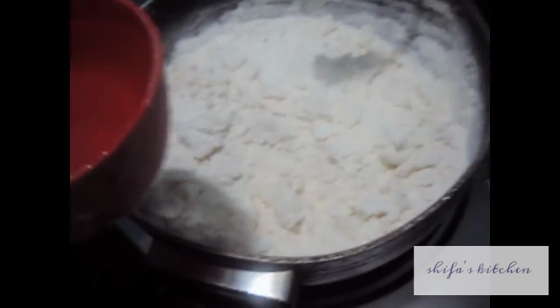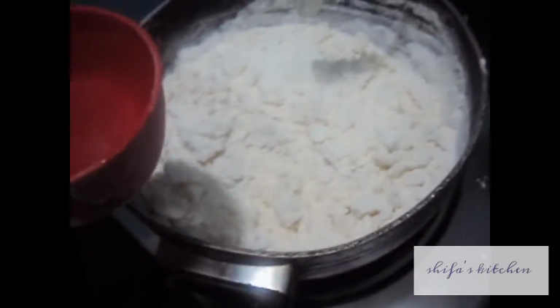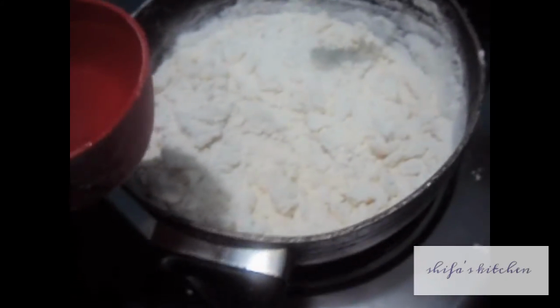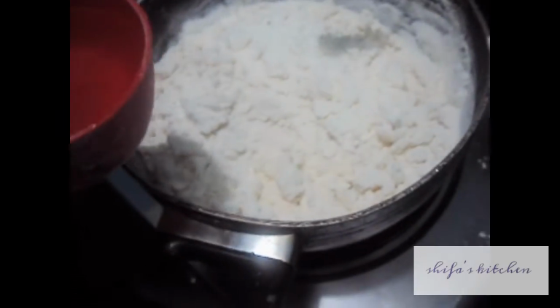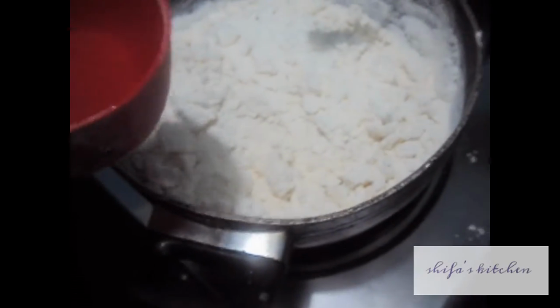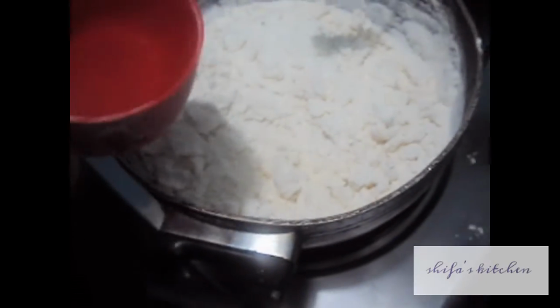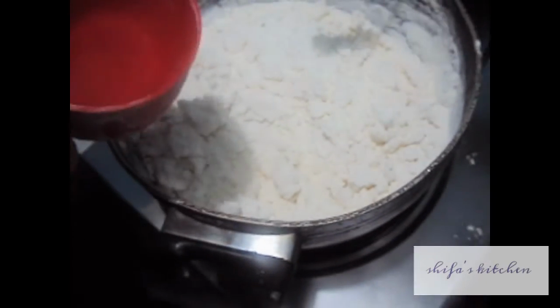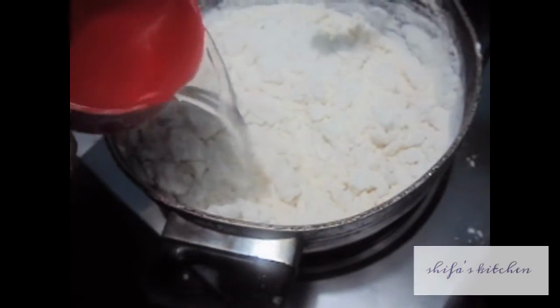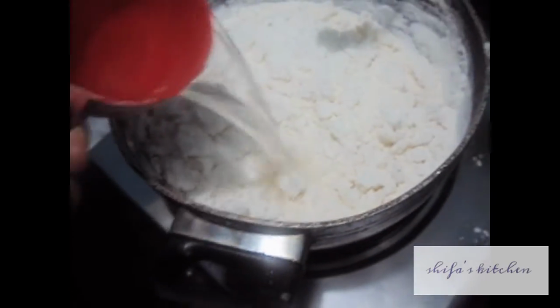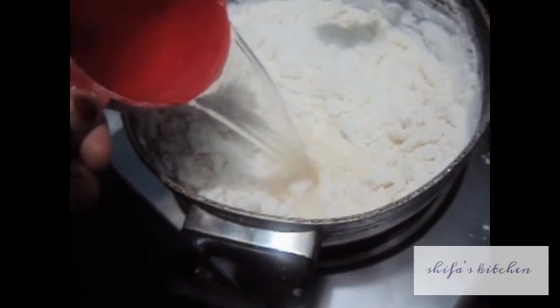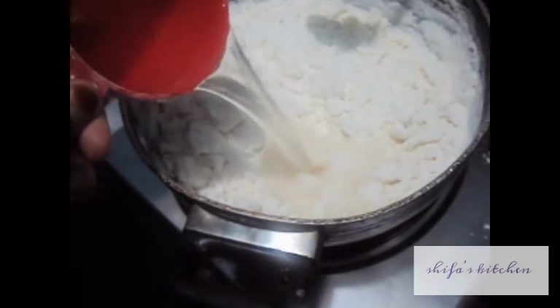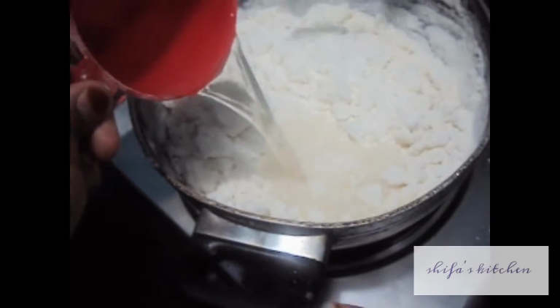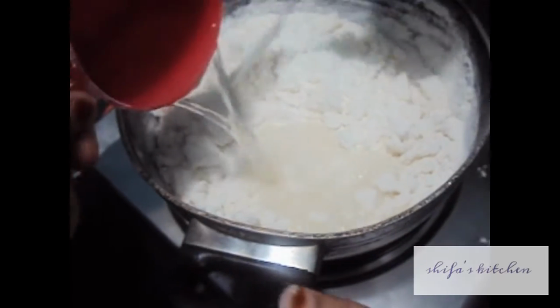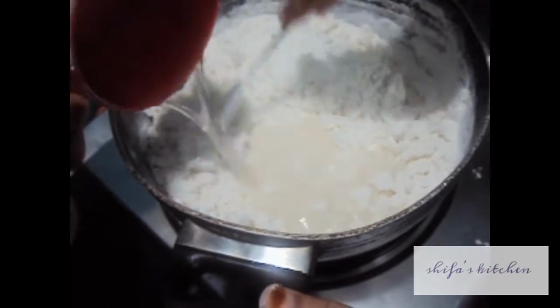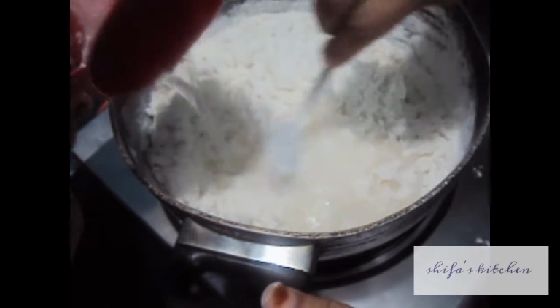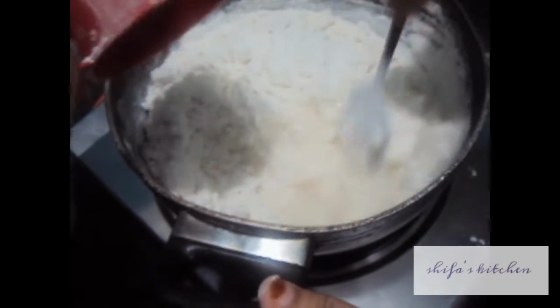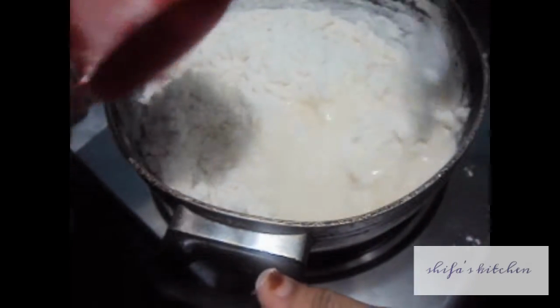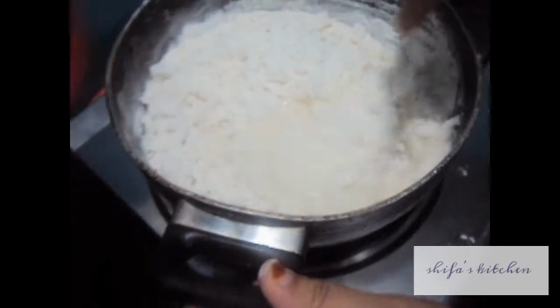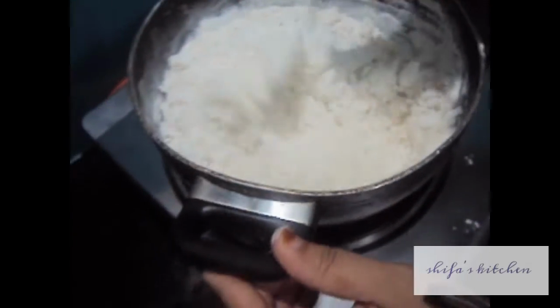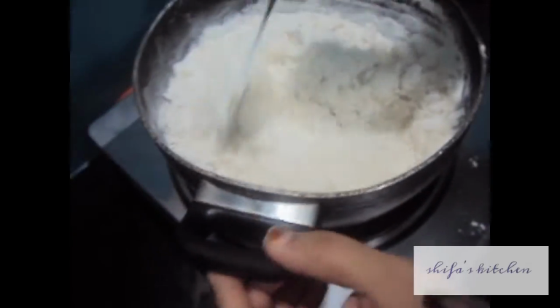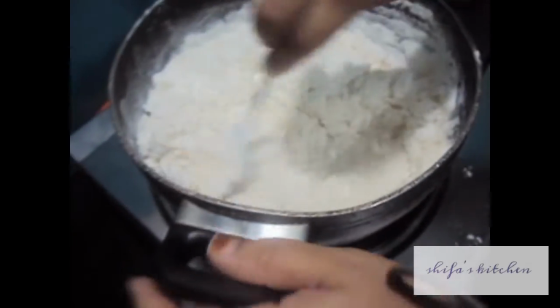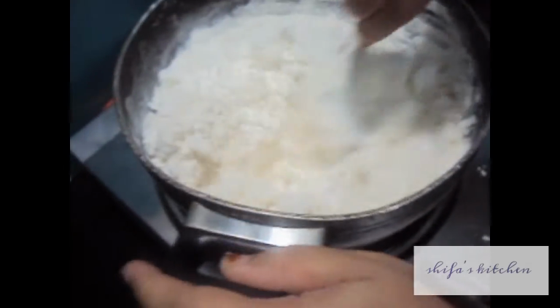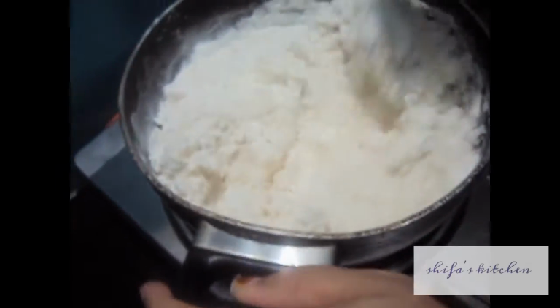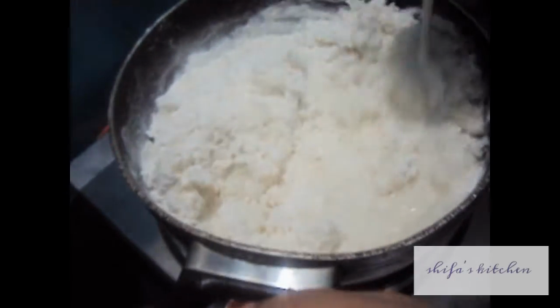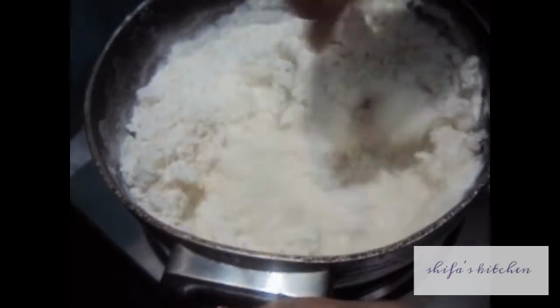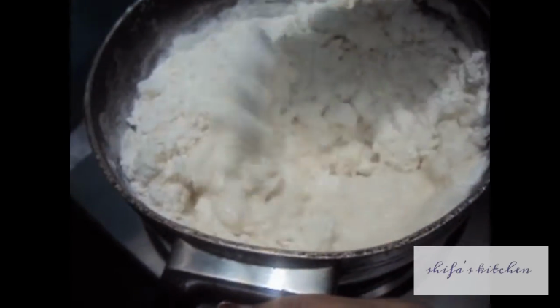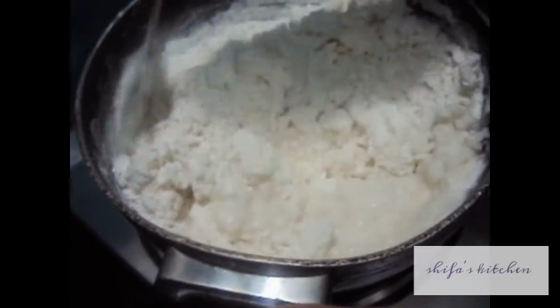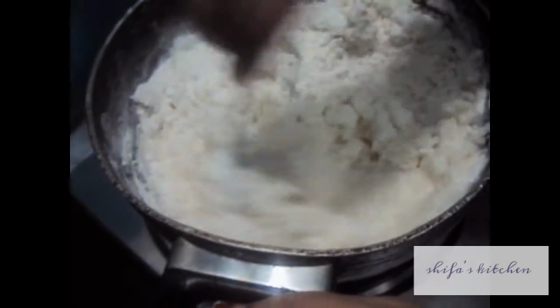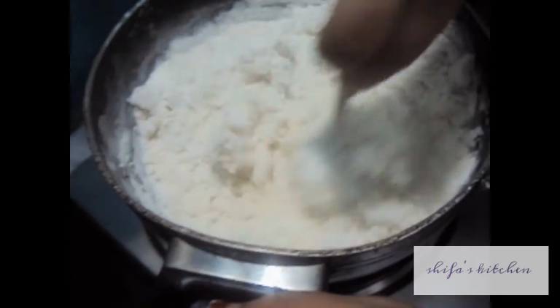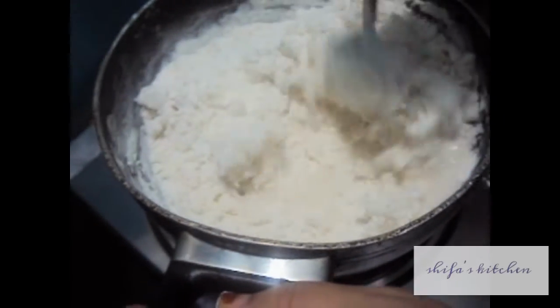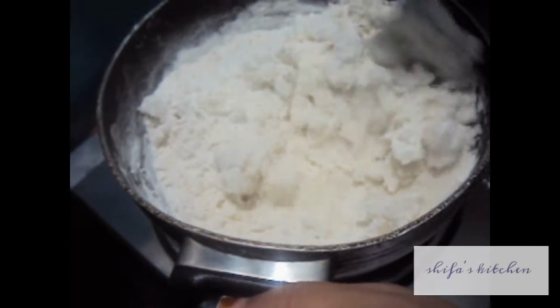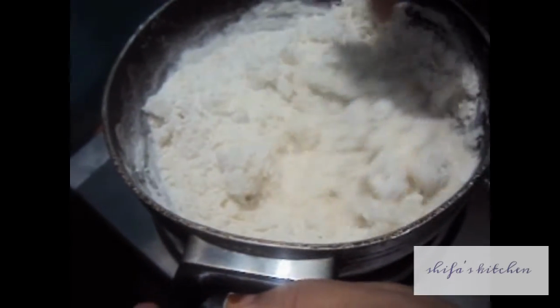Add 1 more cup of water to the flour and mix it.